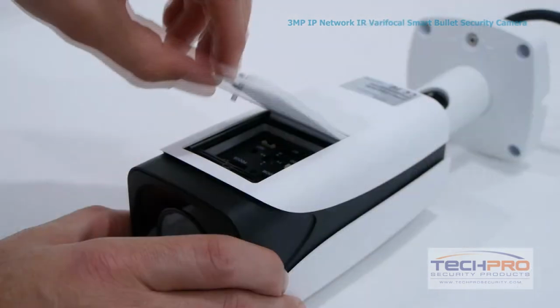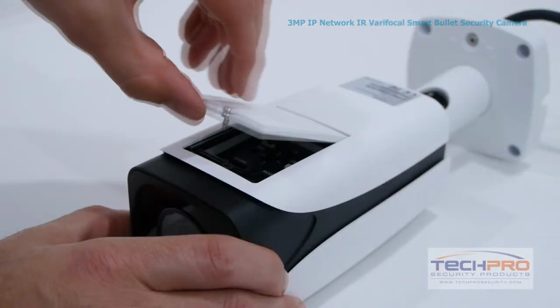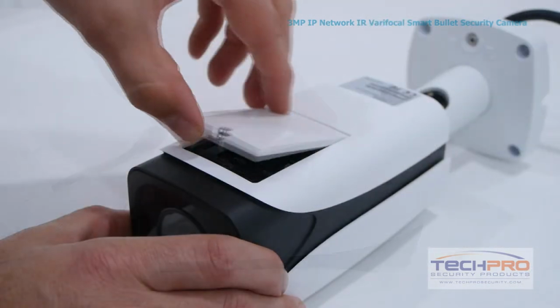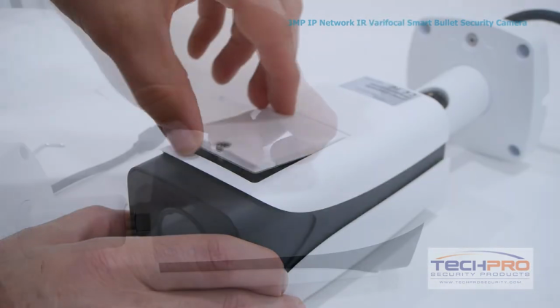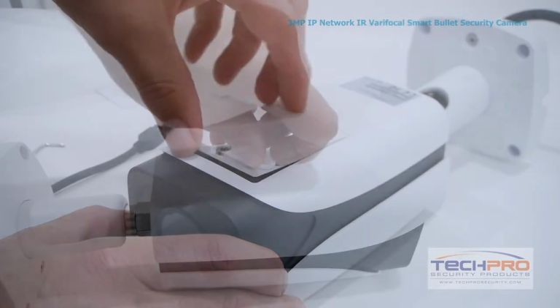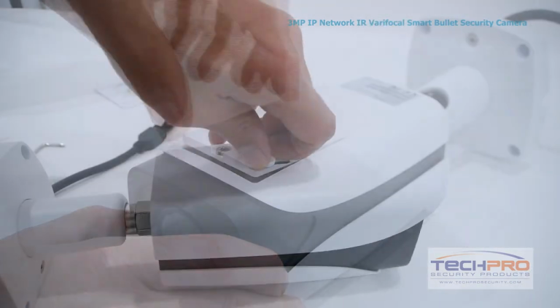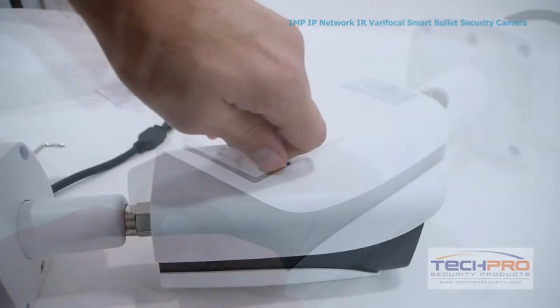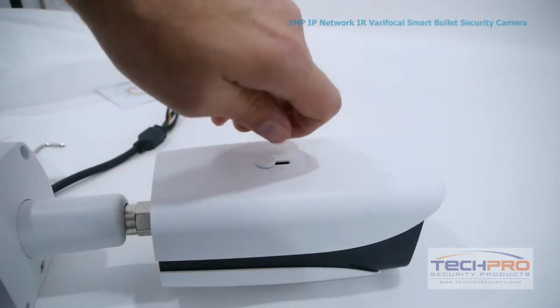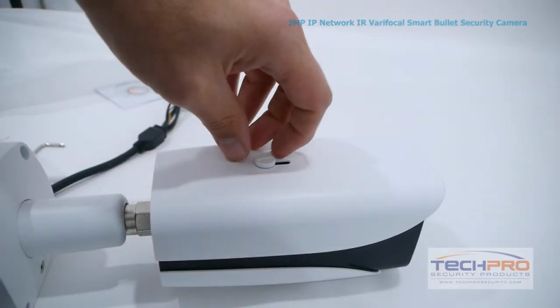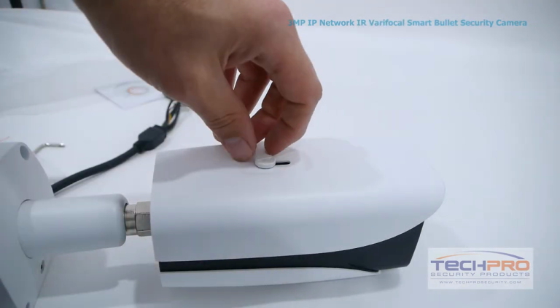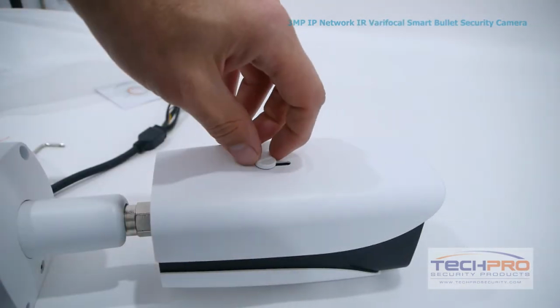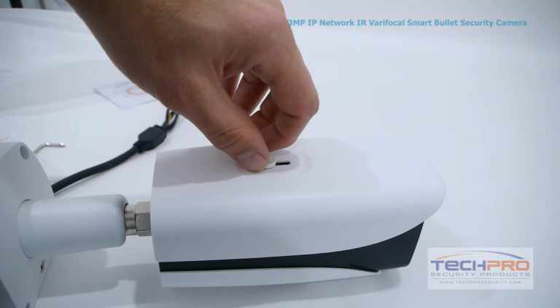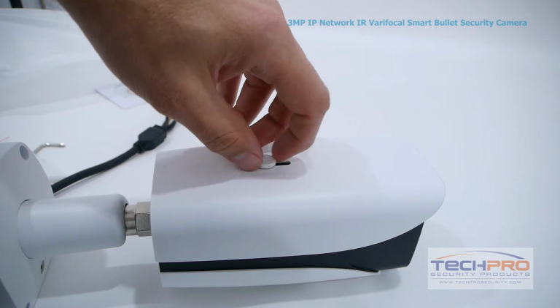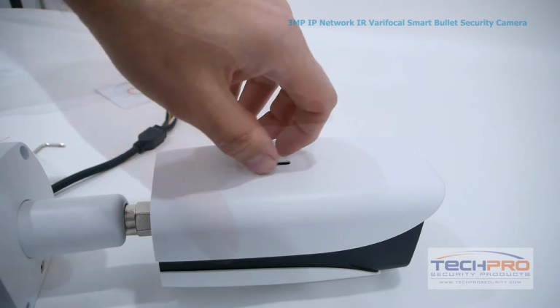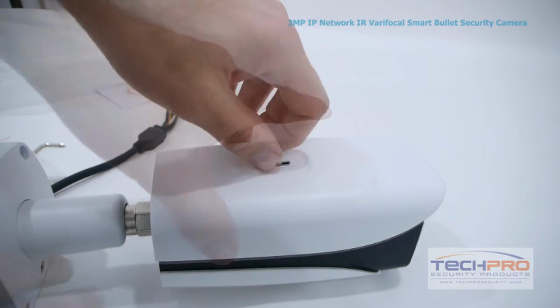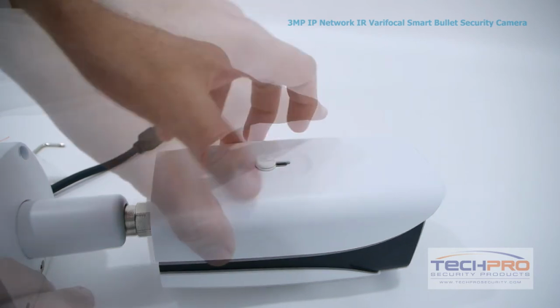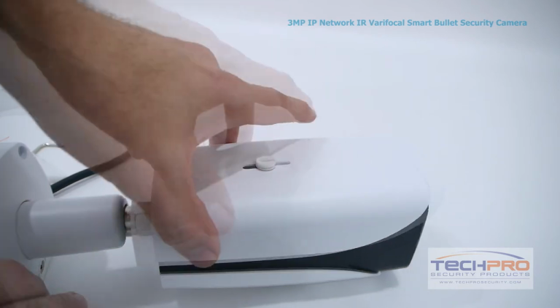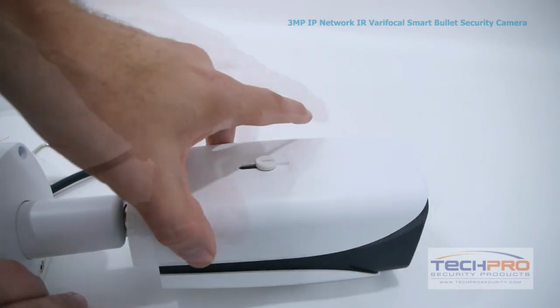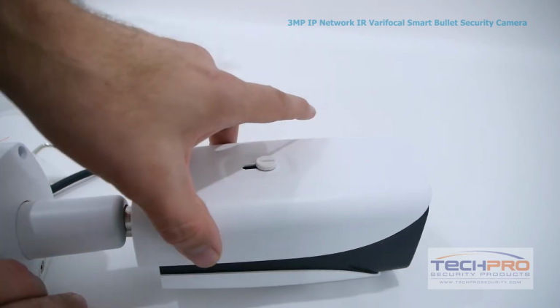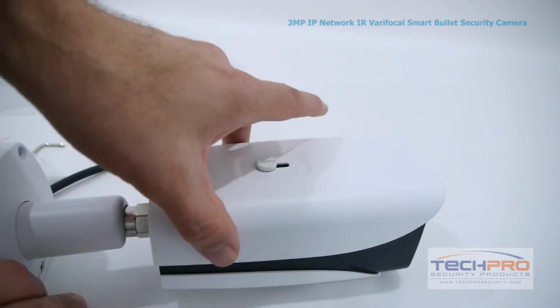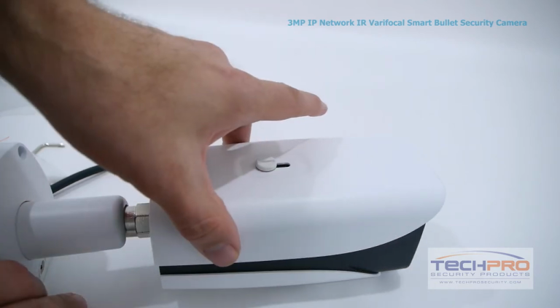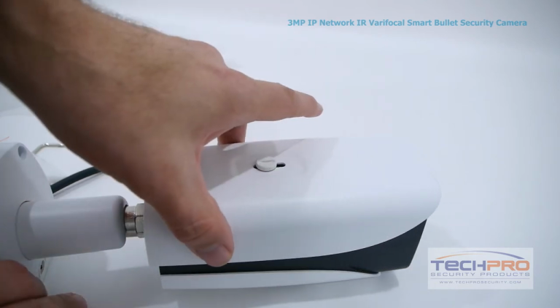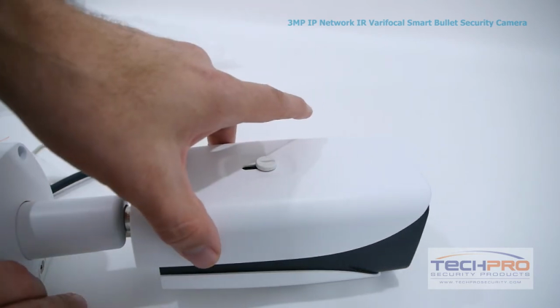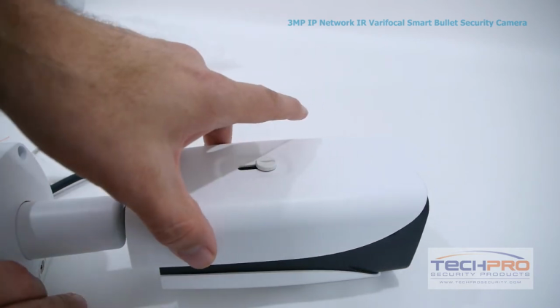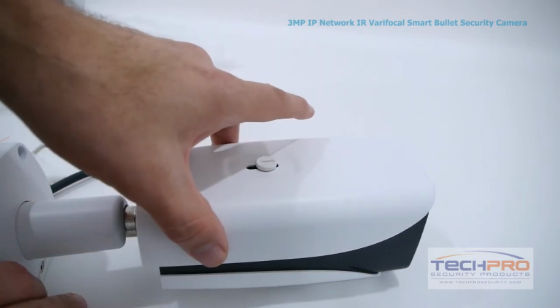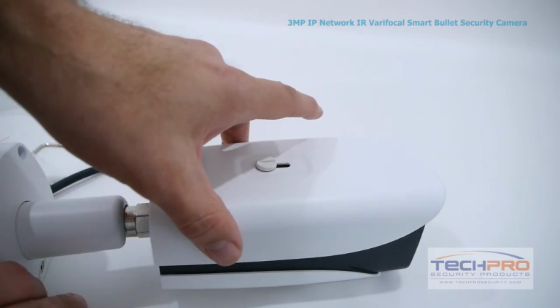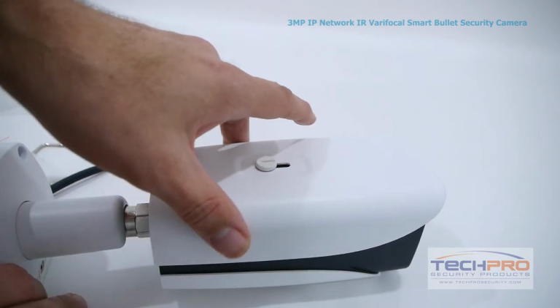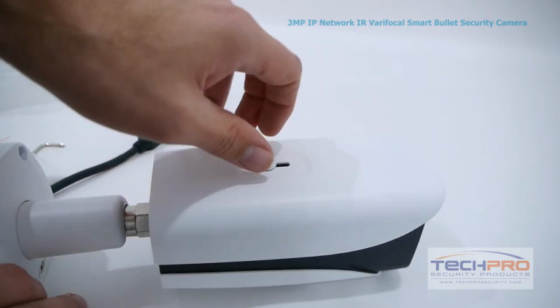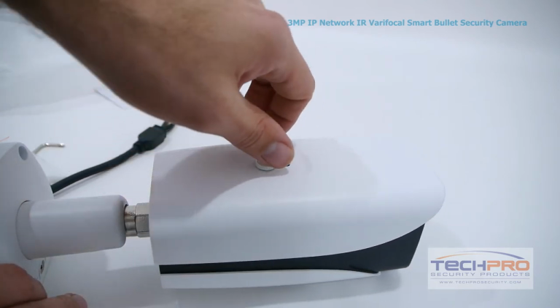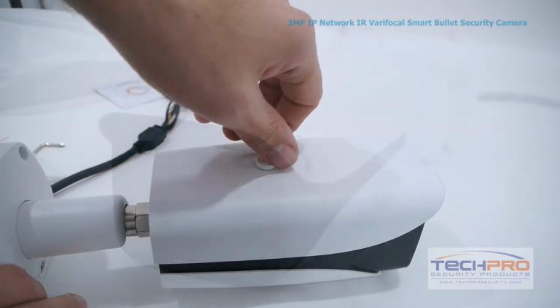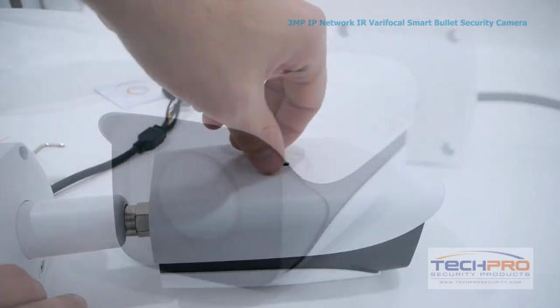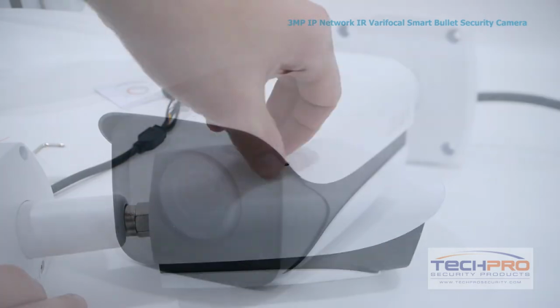To adjust the sunshield, simply loosen the screw at the top of the camera, make the adjustment, and then retighten once it's in place.